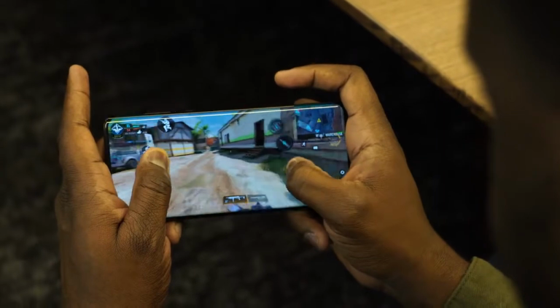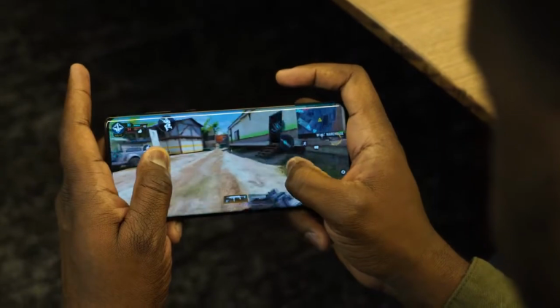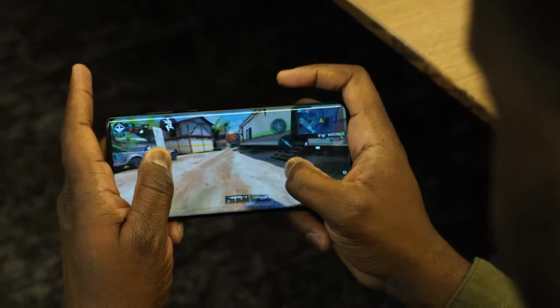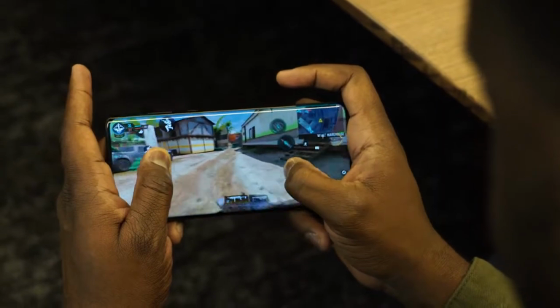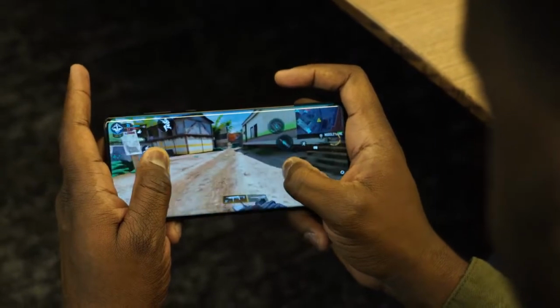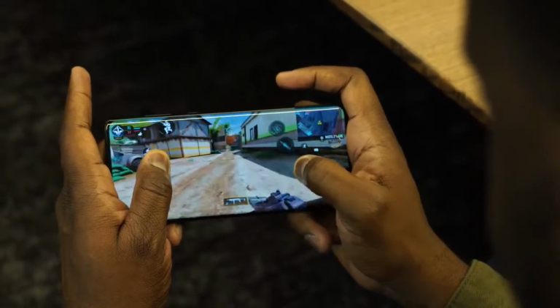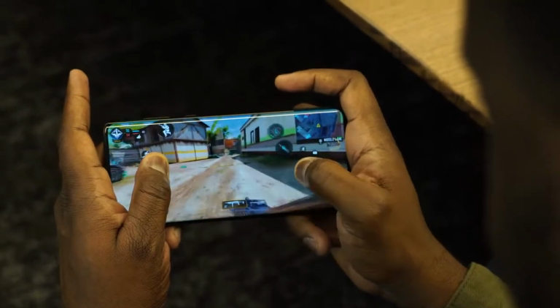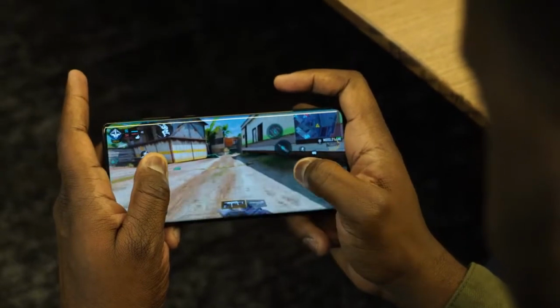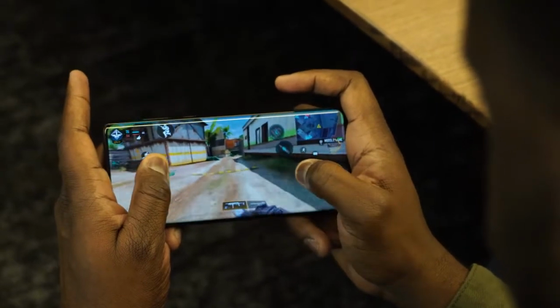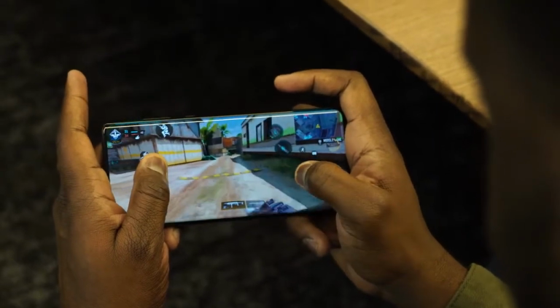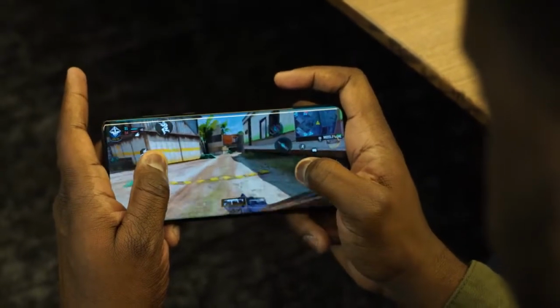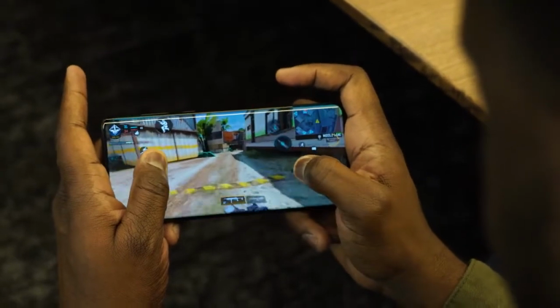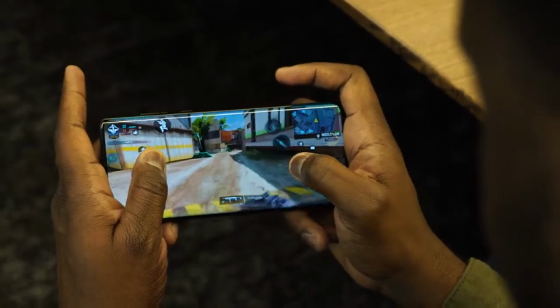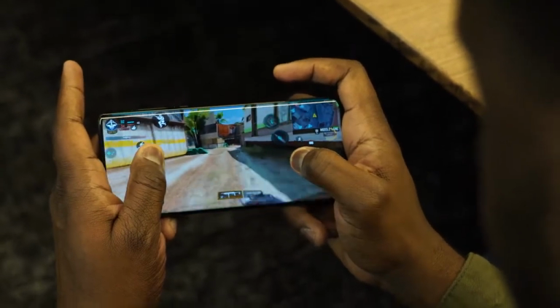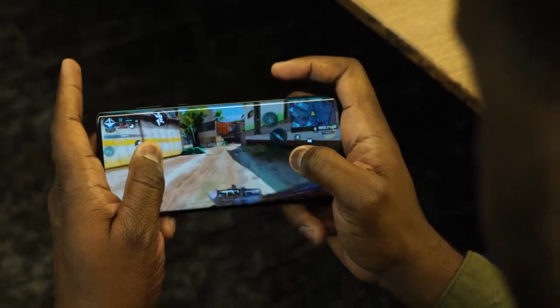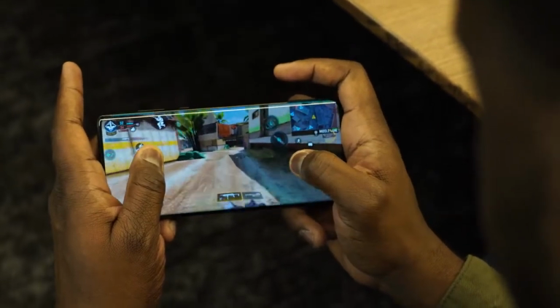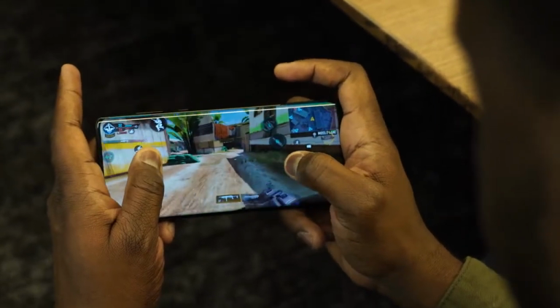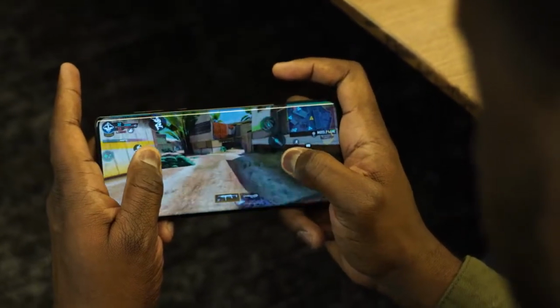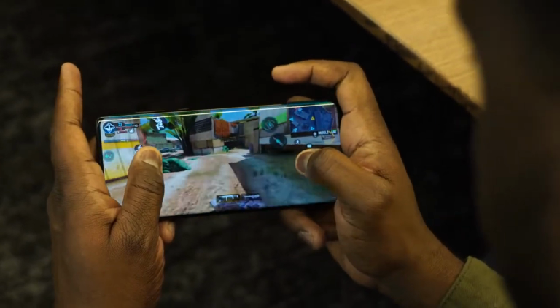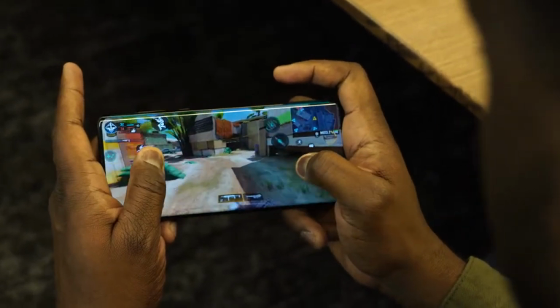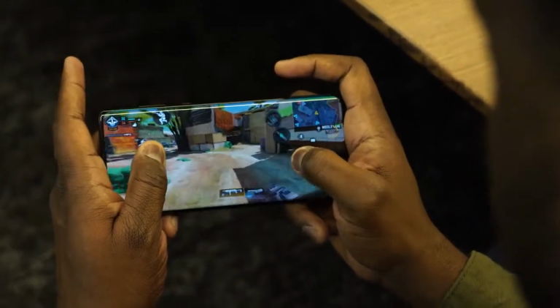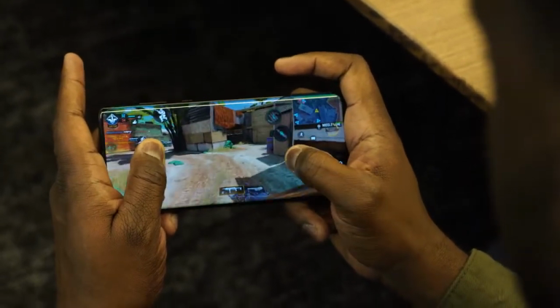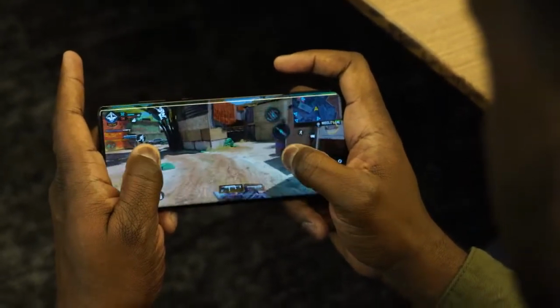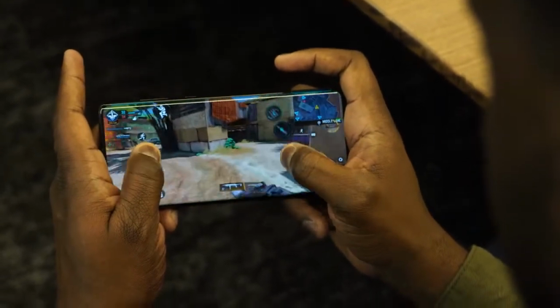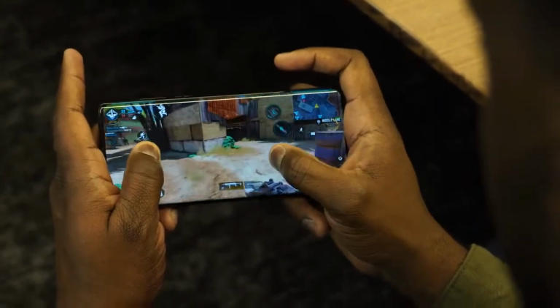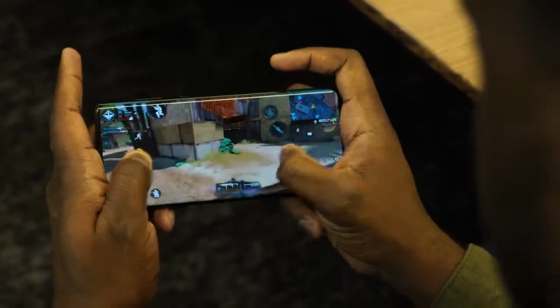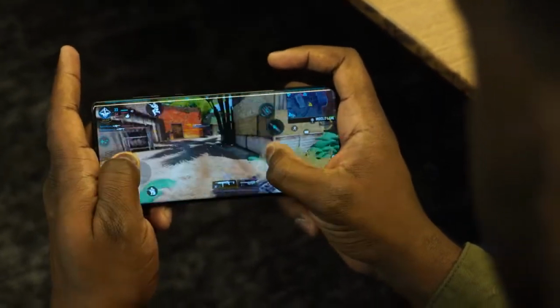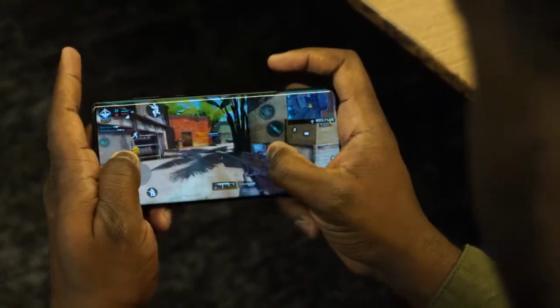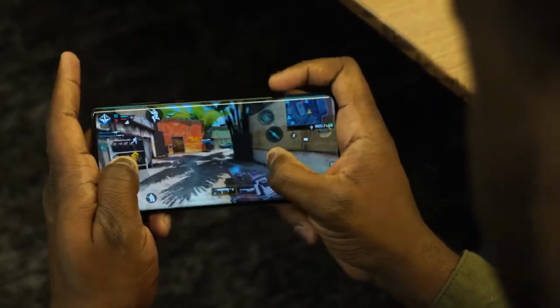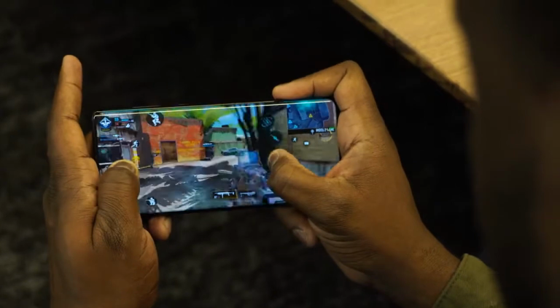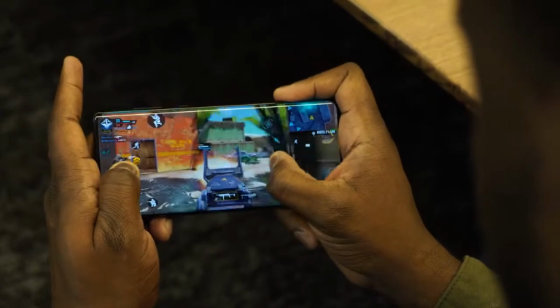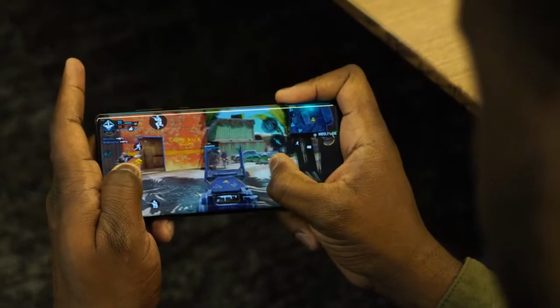Do you think it's better or worse than the standard? No, I prefer a frame with the focus — it's easier for me.